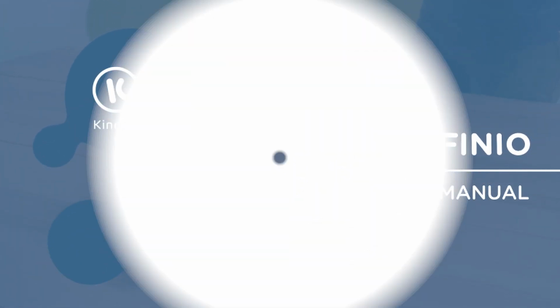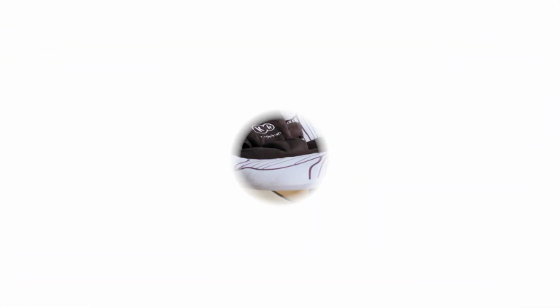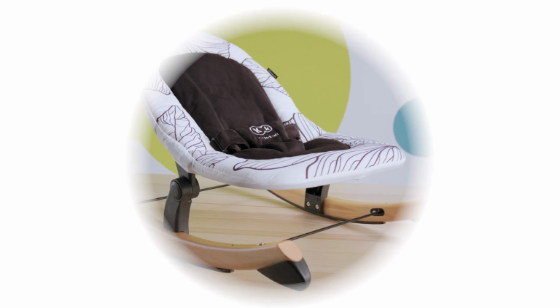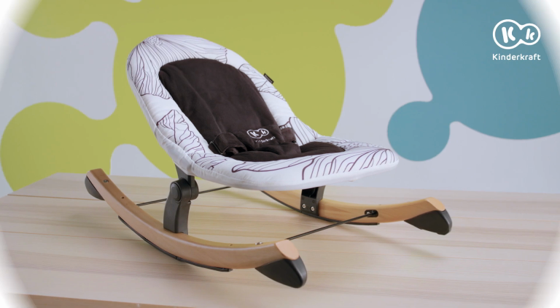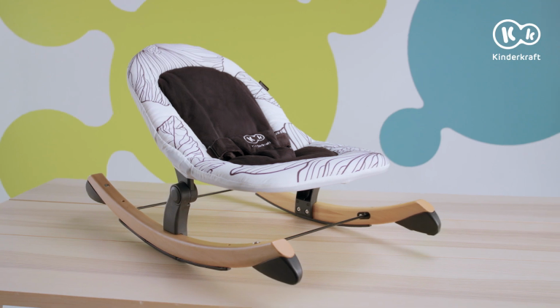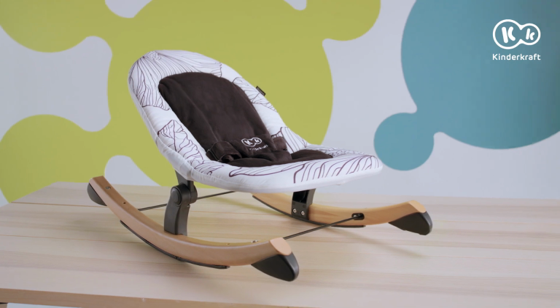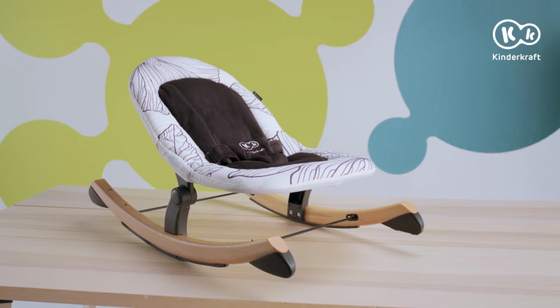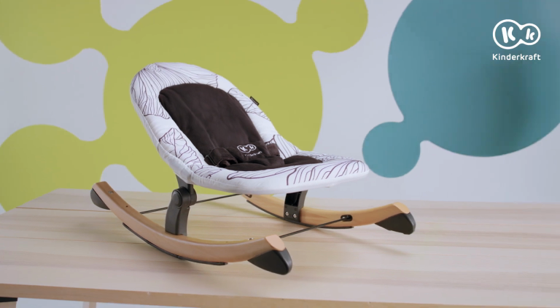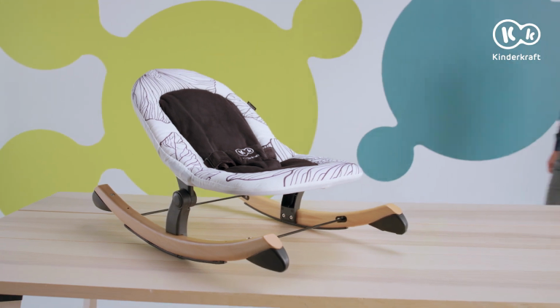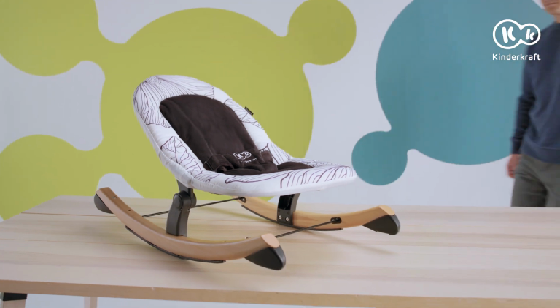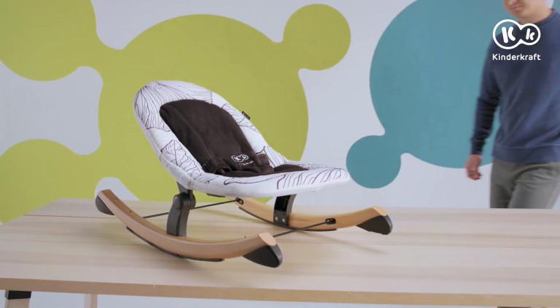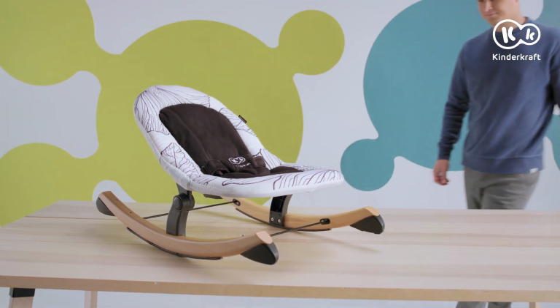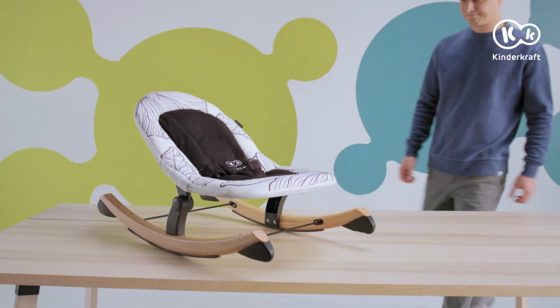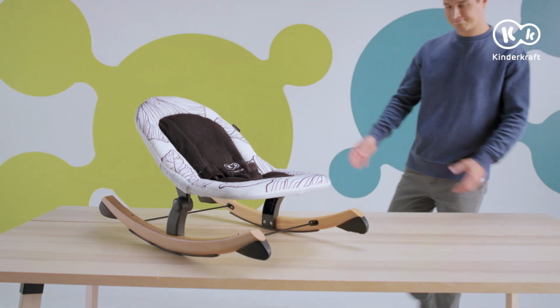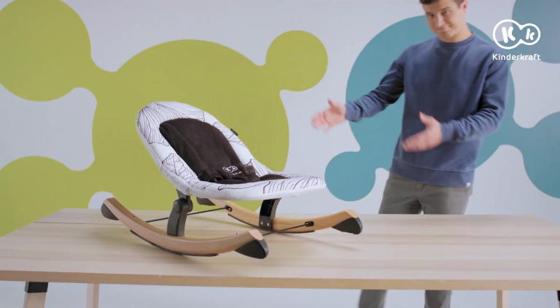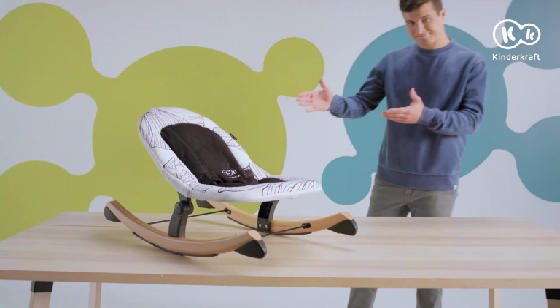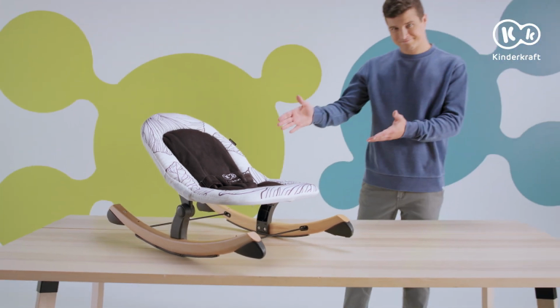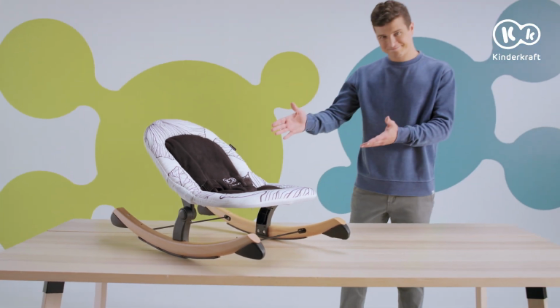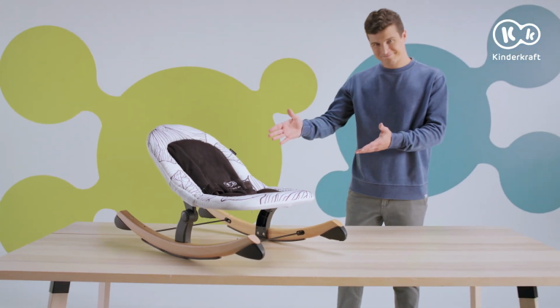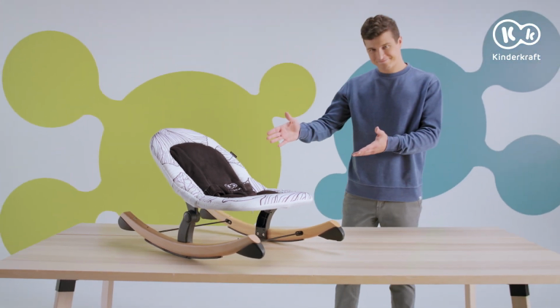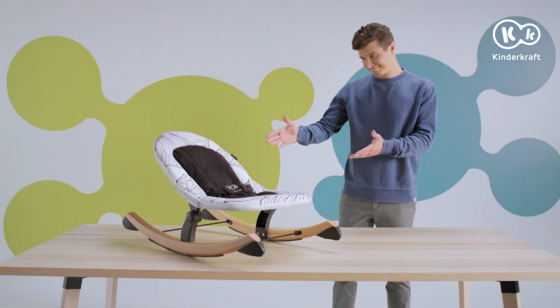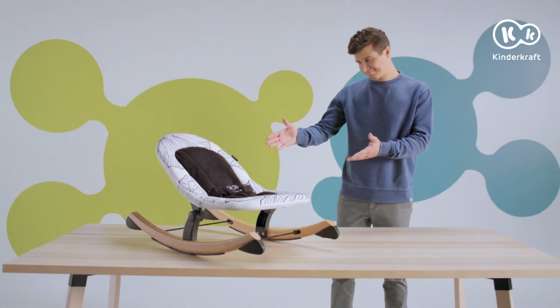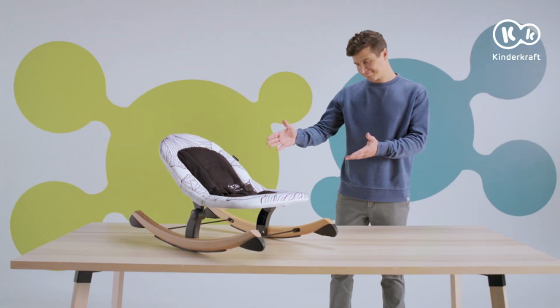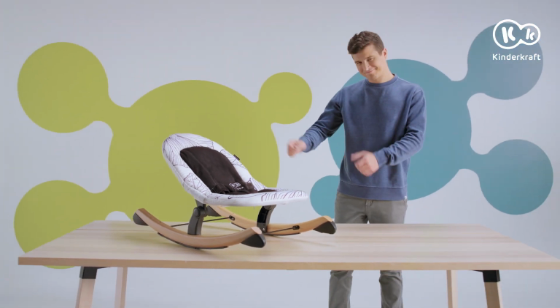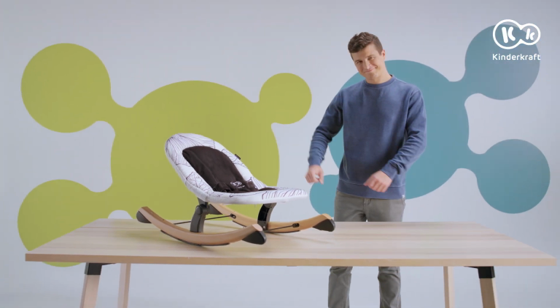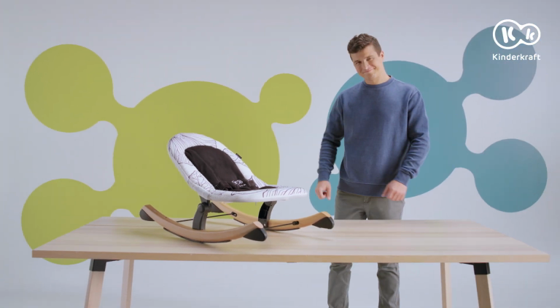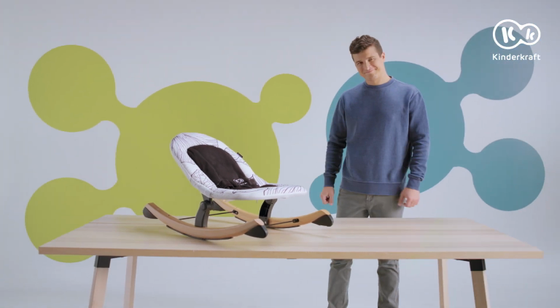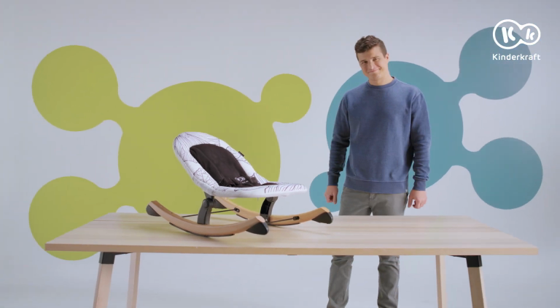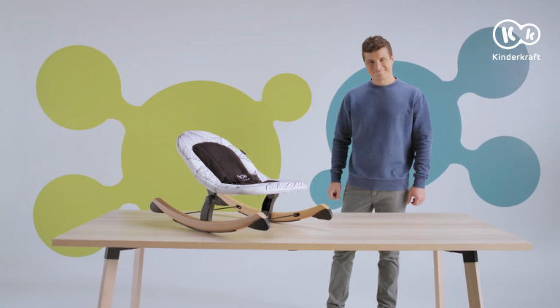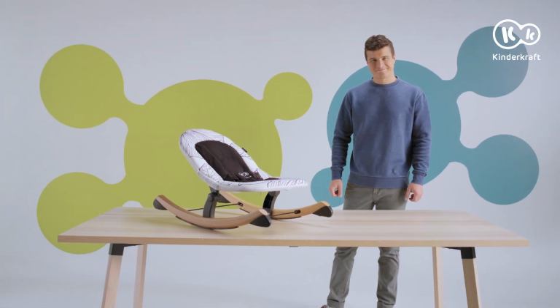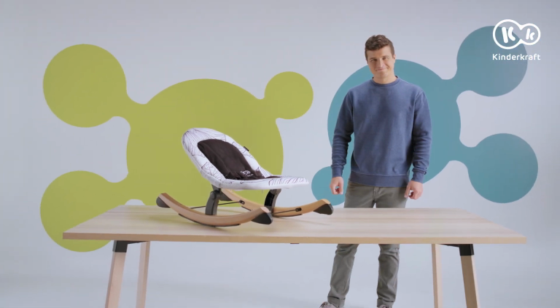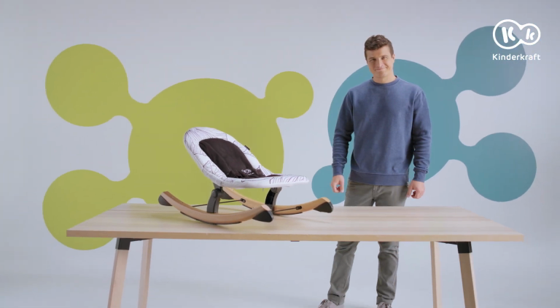Today we will look at the Finio bouncy seat with a rocker function. It's very easy to assemble.